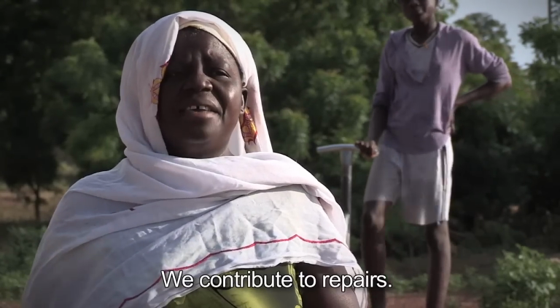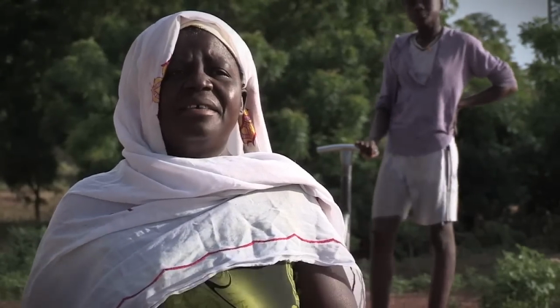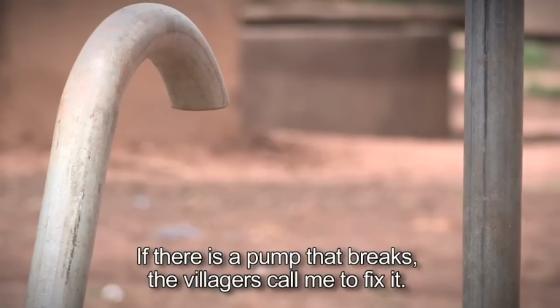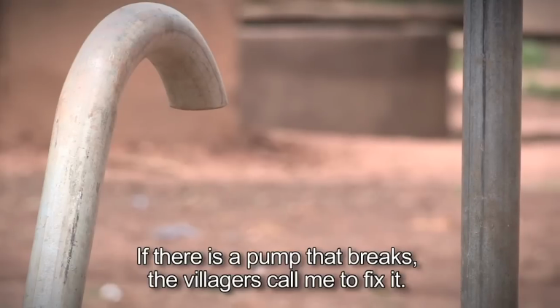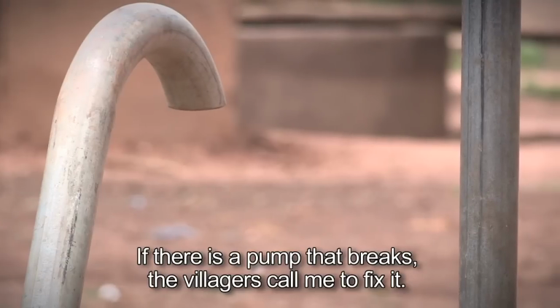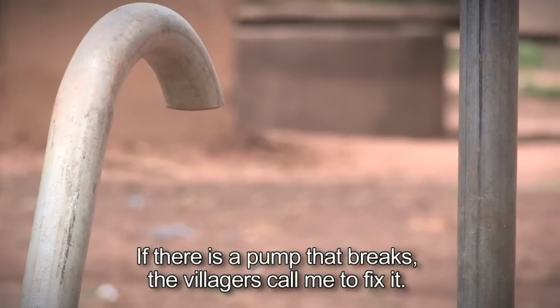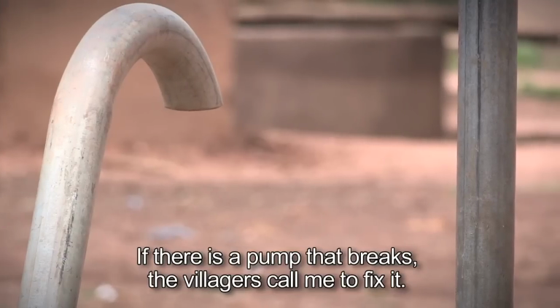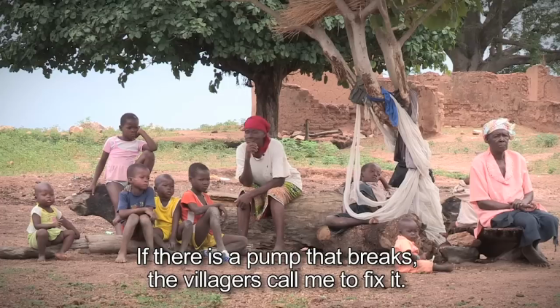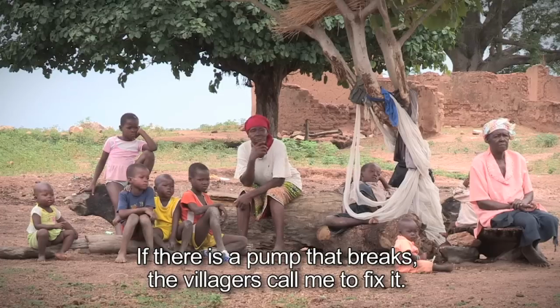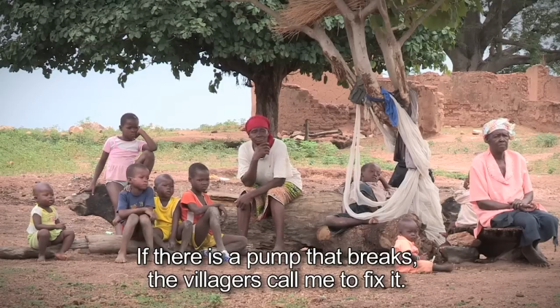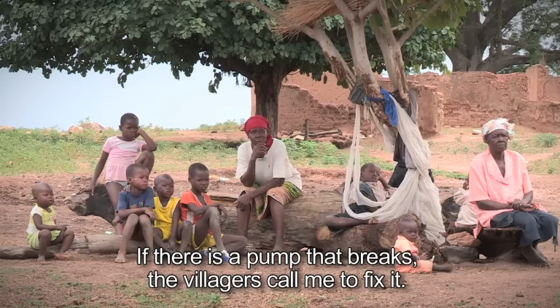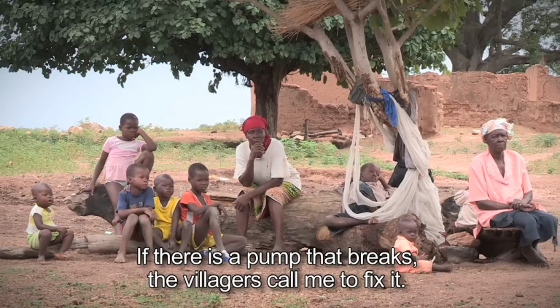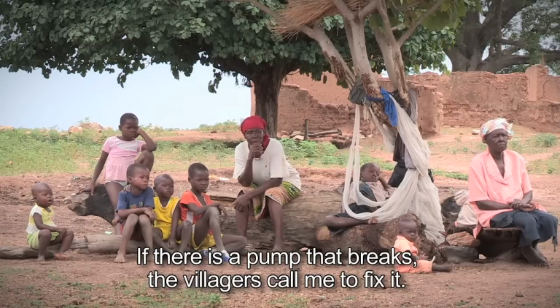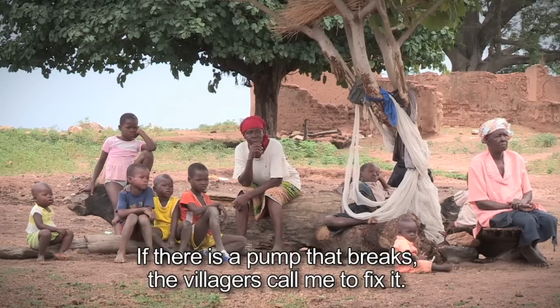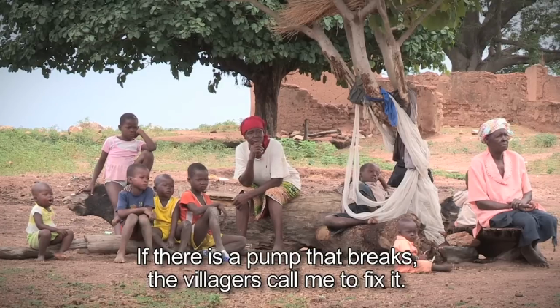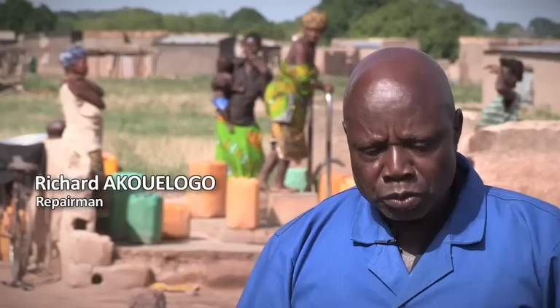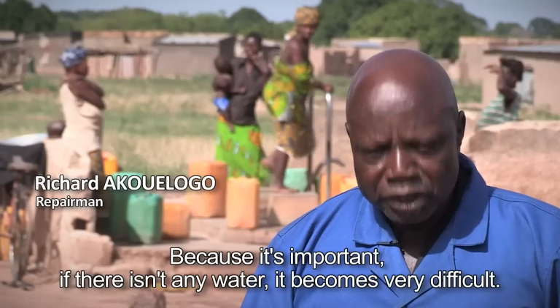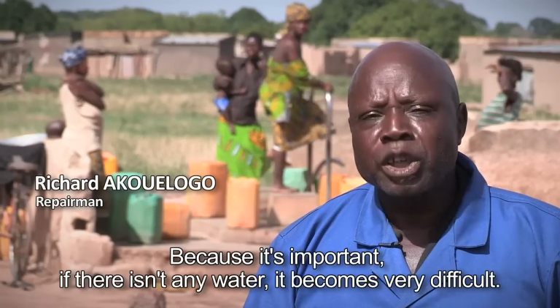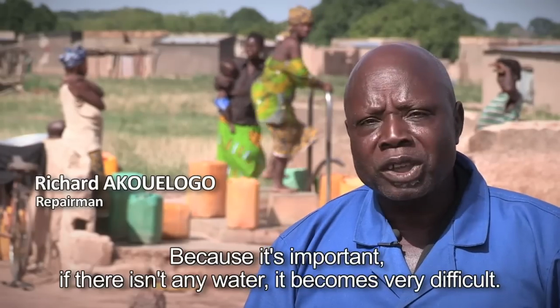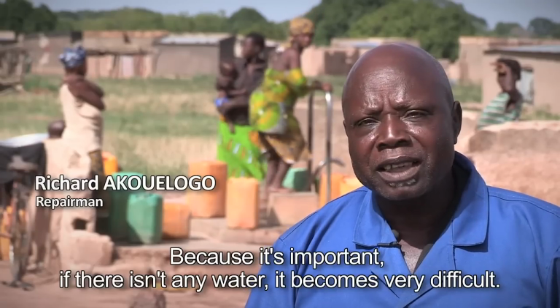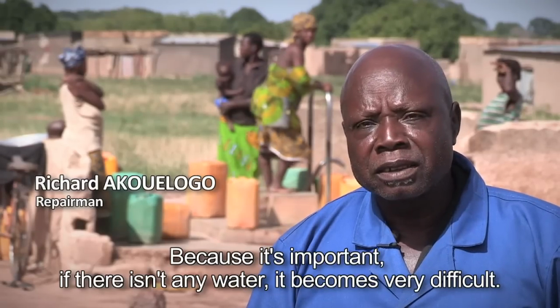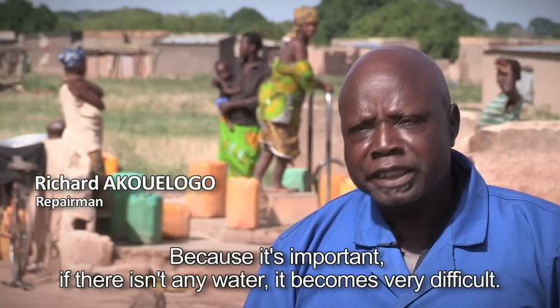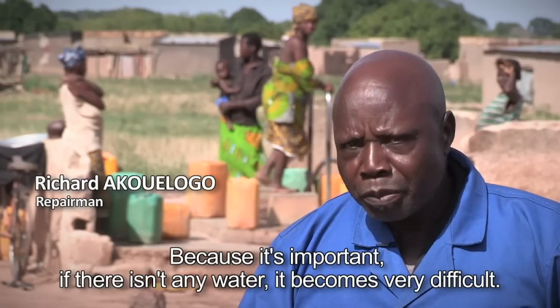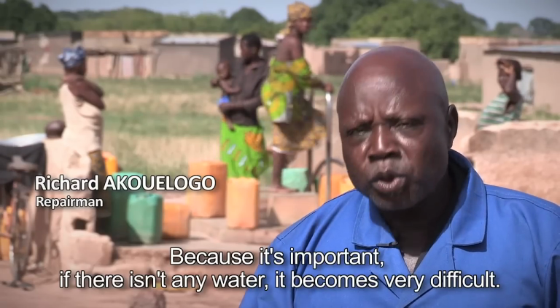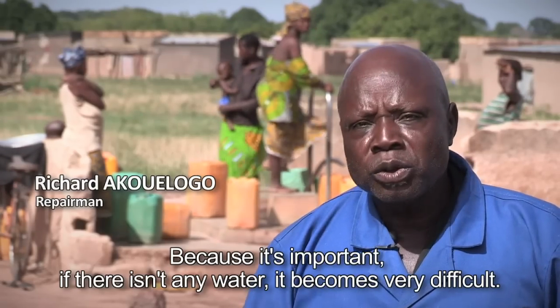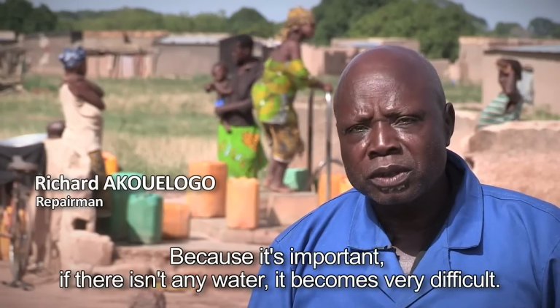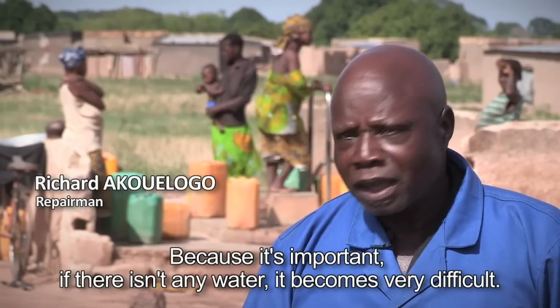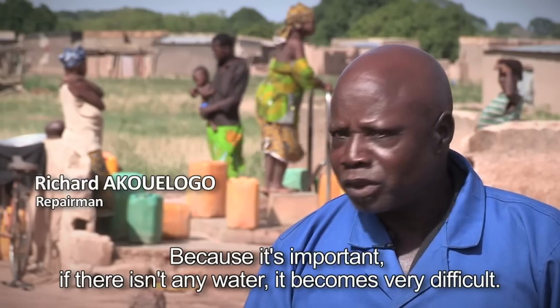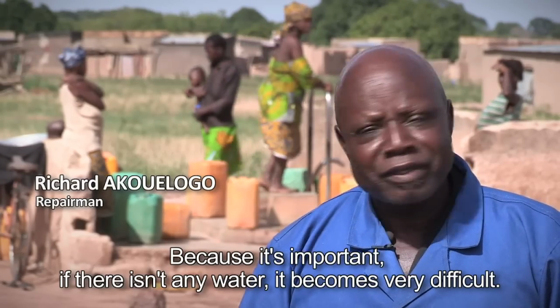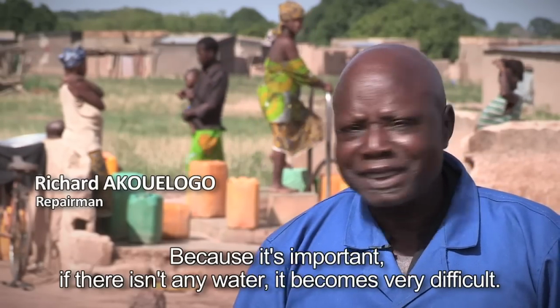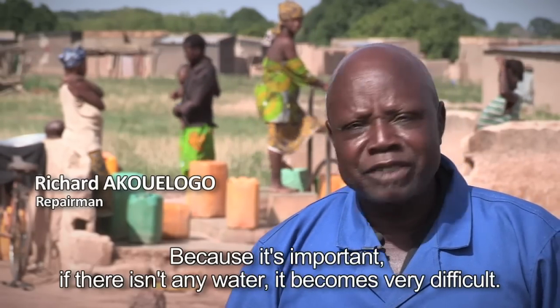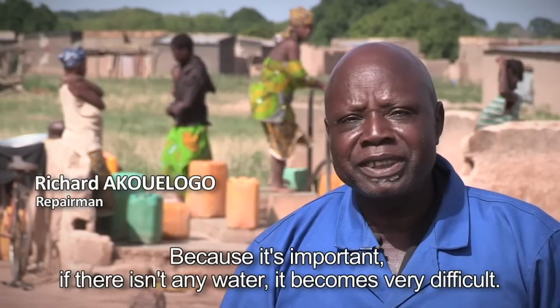If there's a pump, the villagers call me to repair it. Because it's important. If there's no water, it's really difficult.